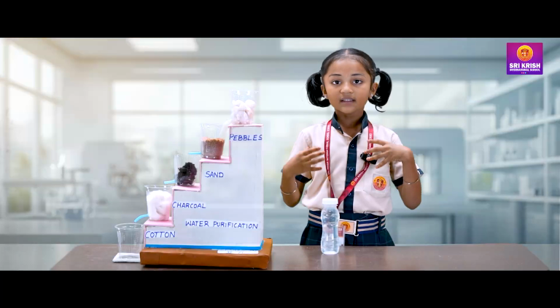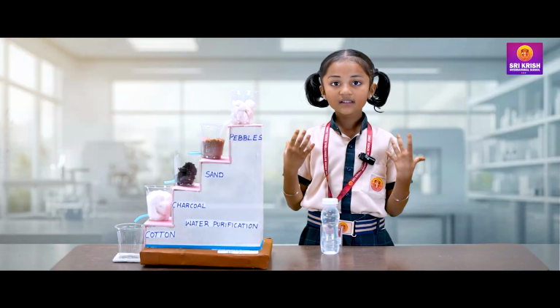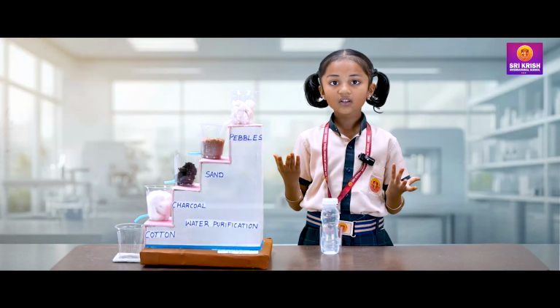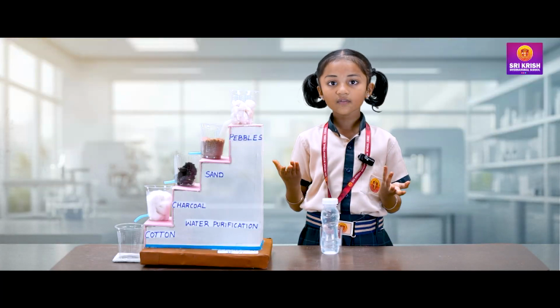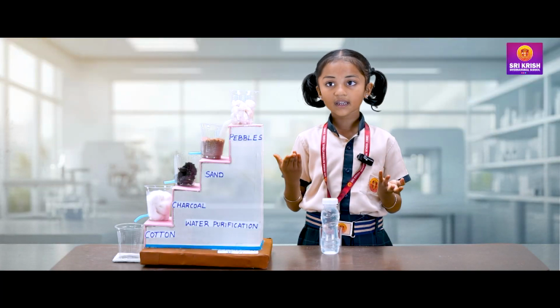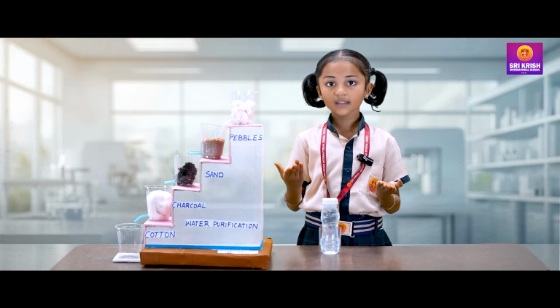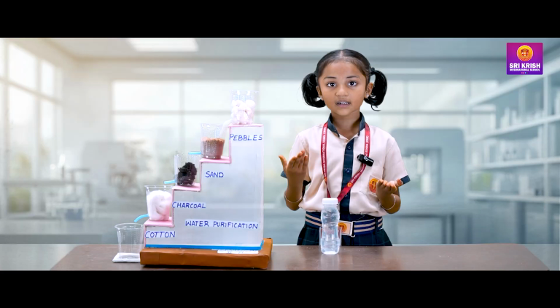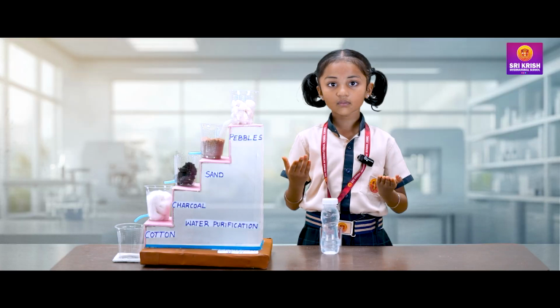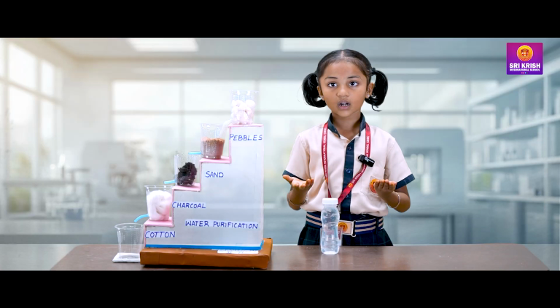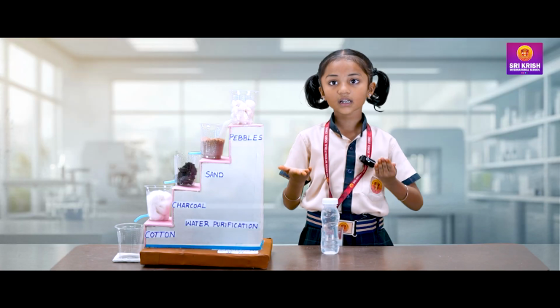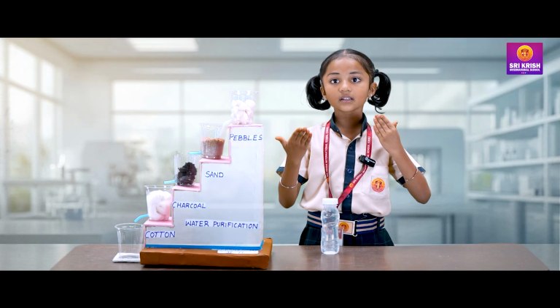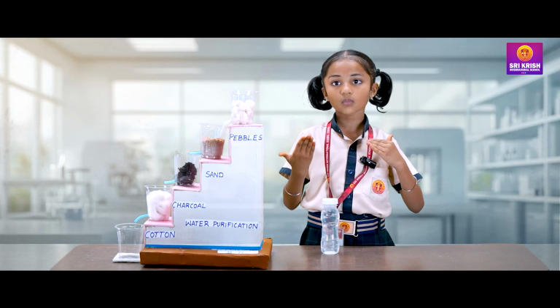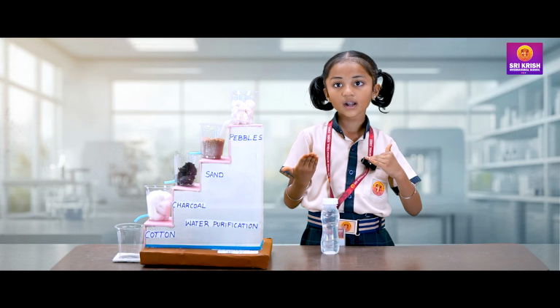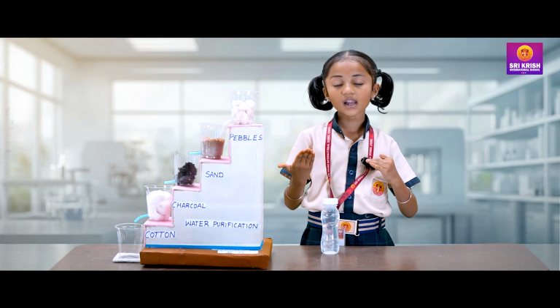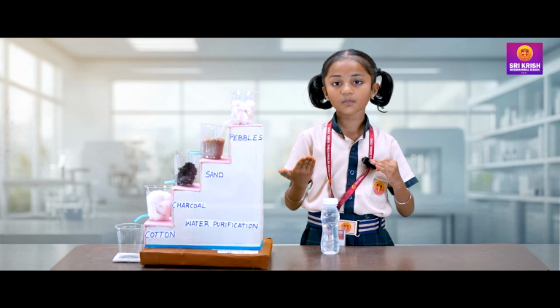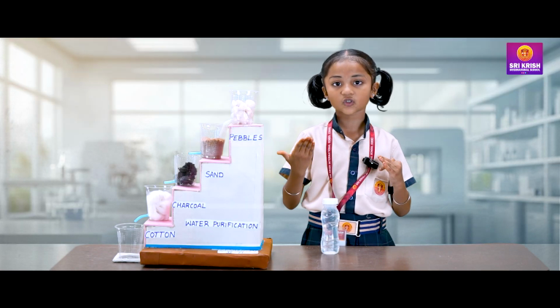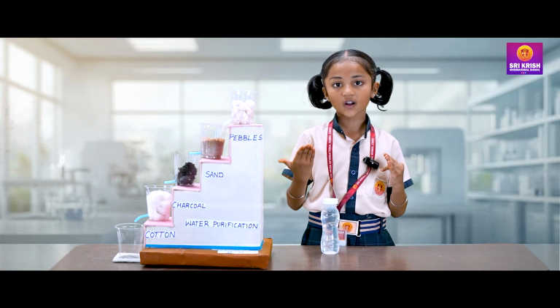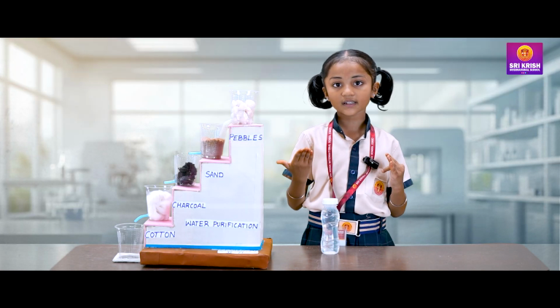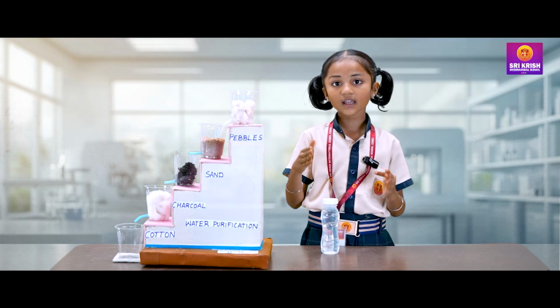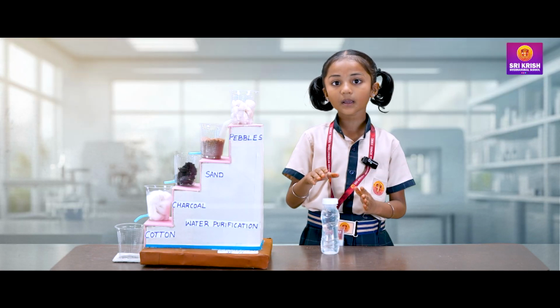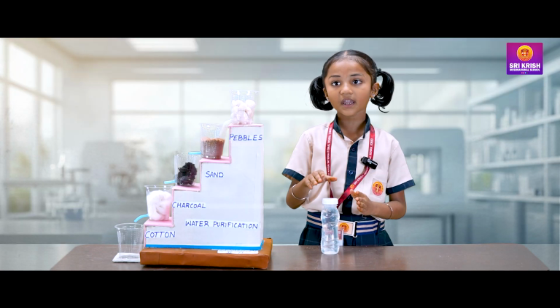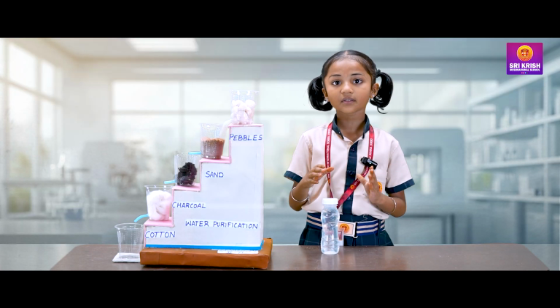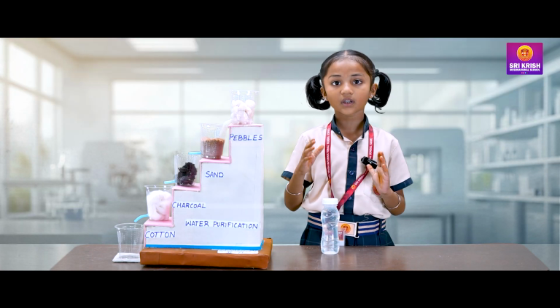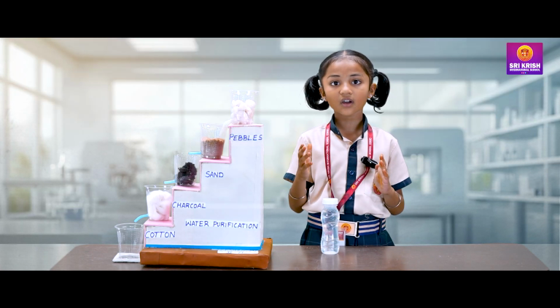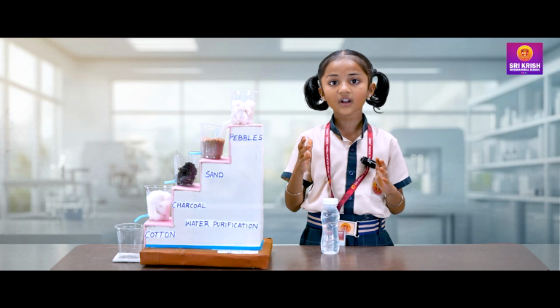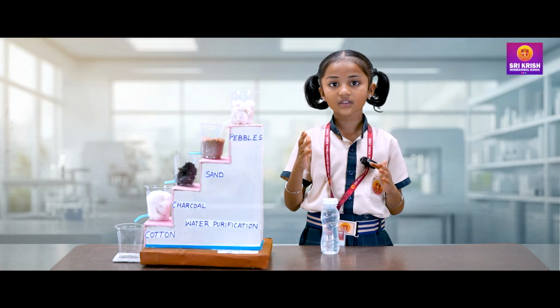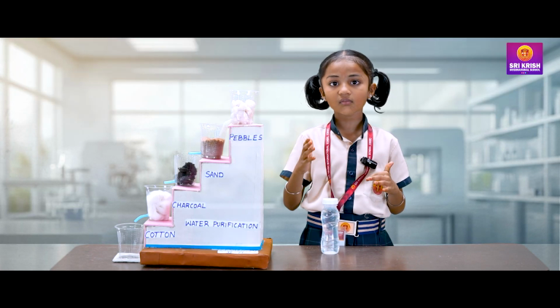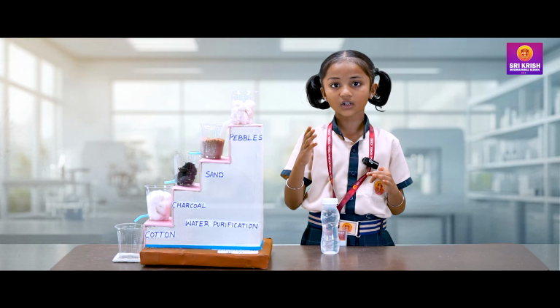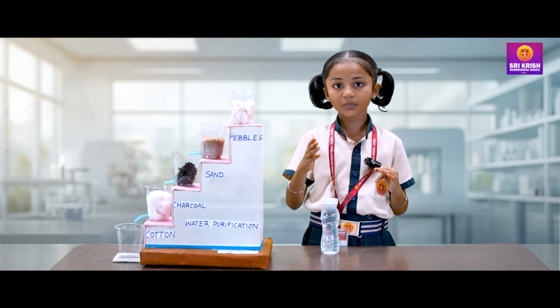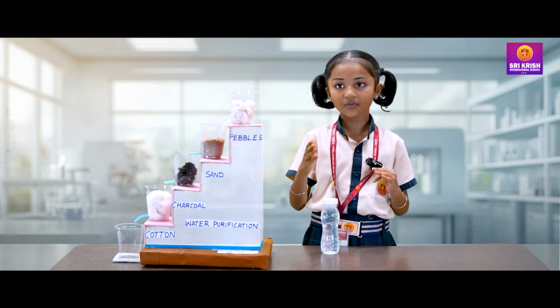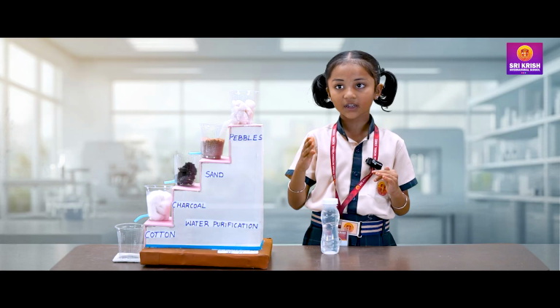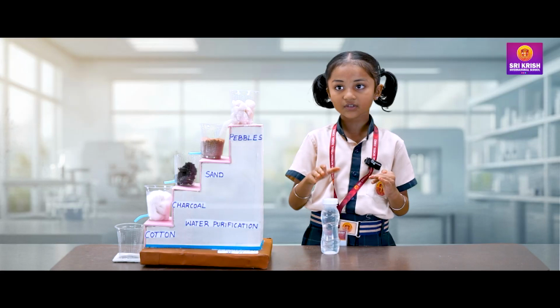This is how we get clean water. This model helps us to understand the basic way of natural water purification.